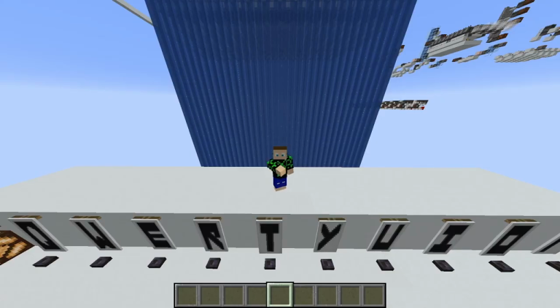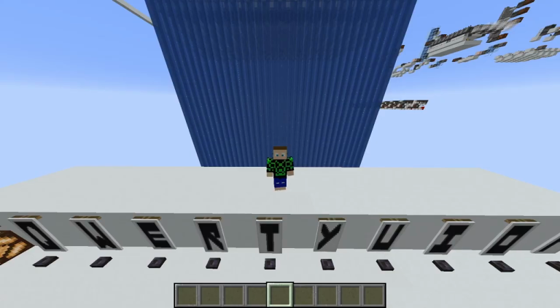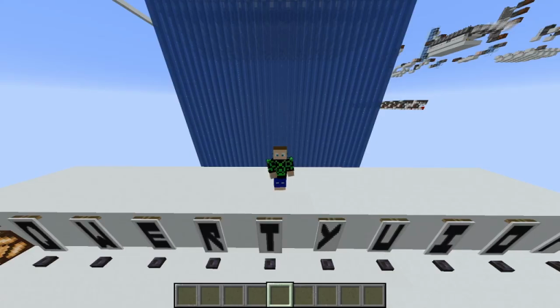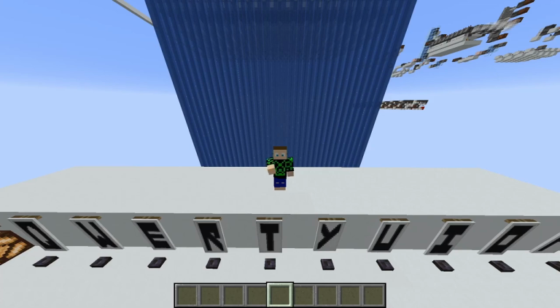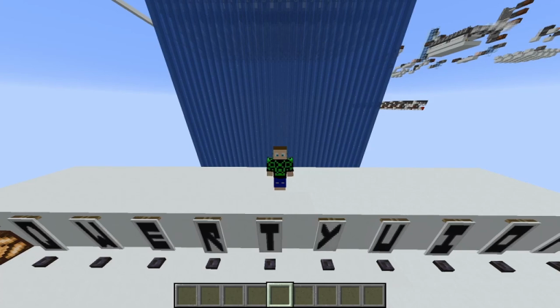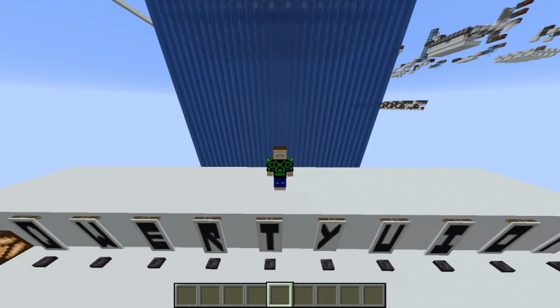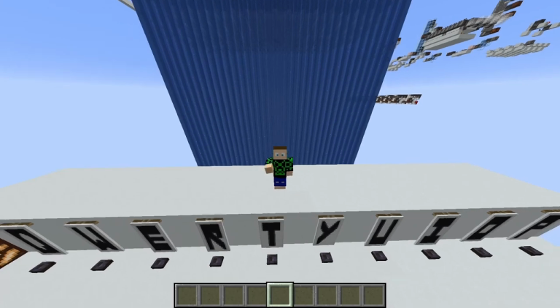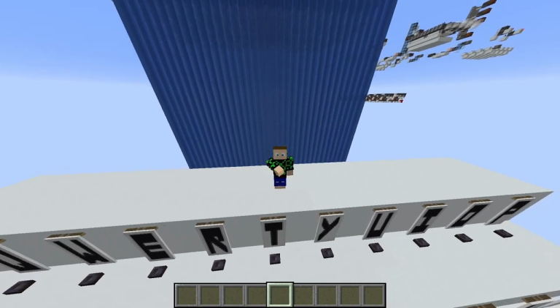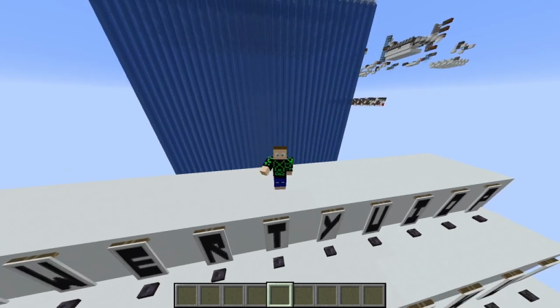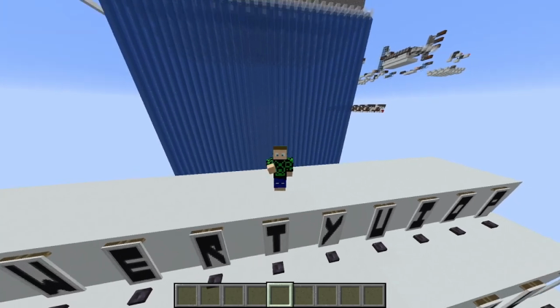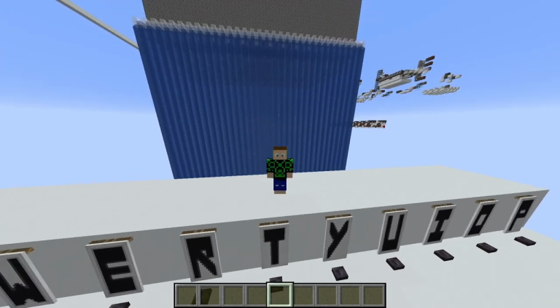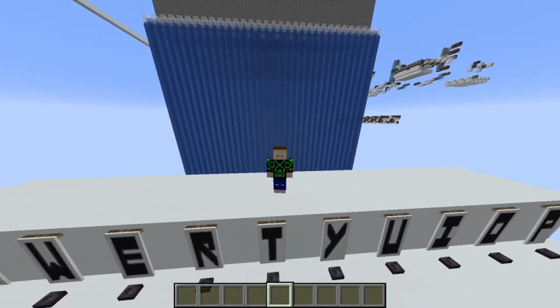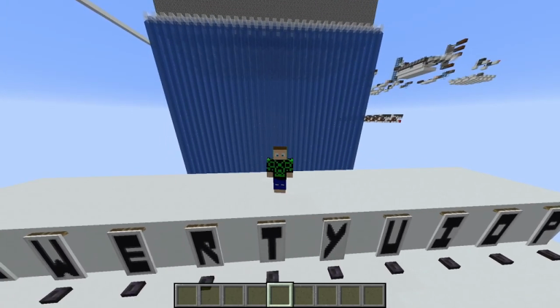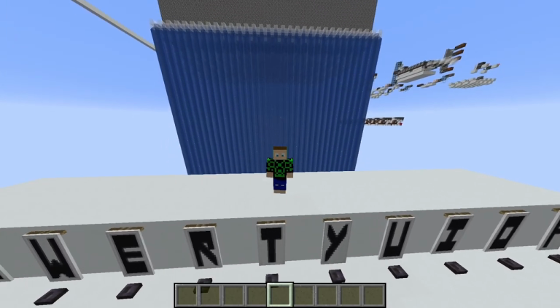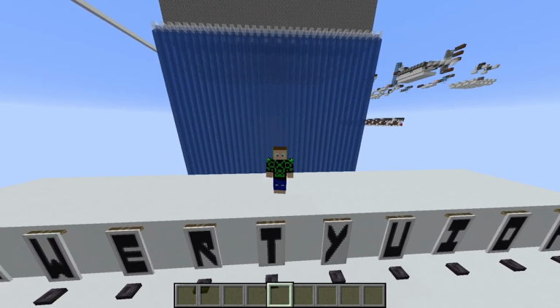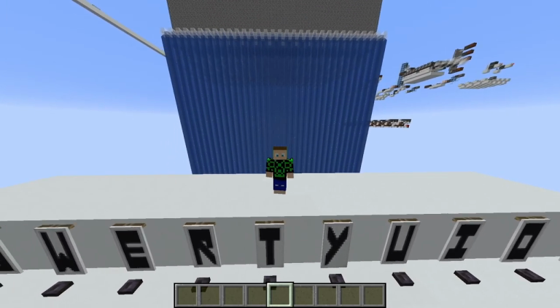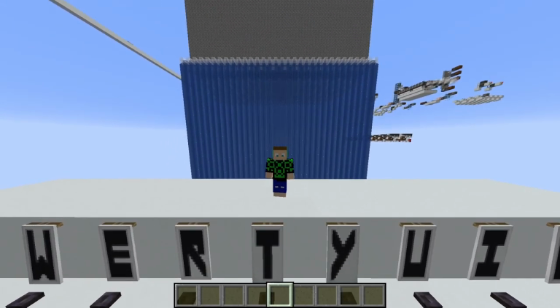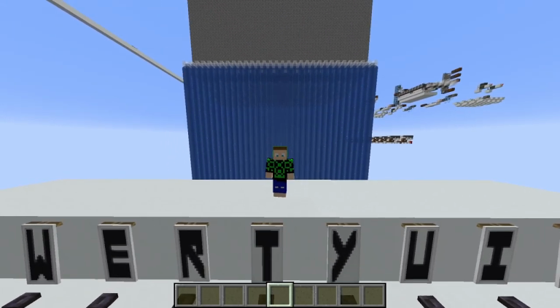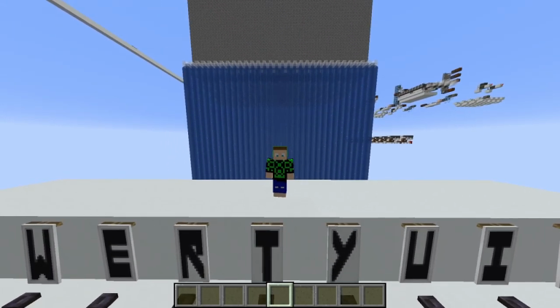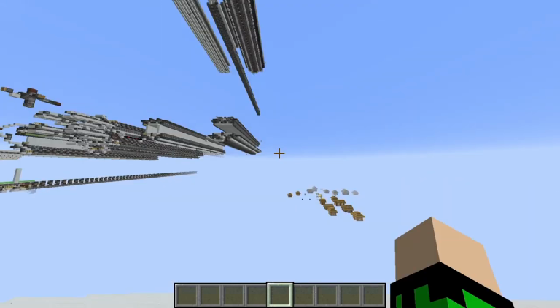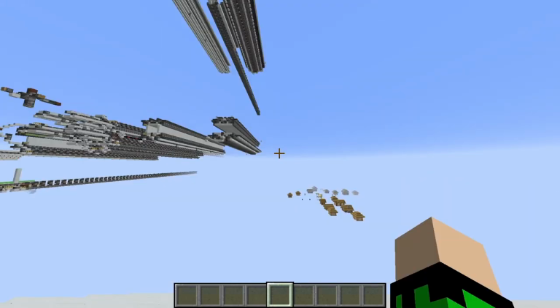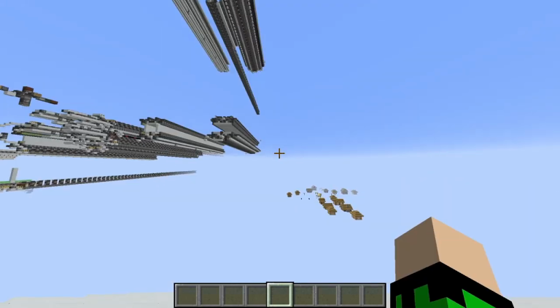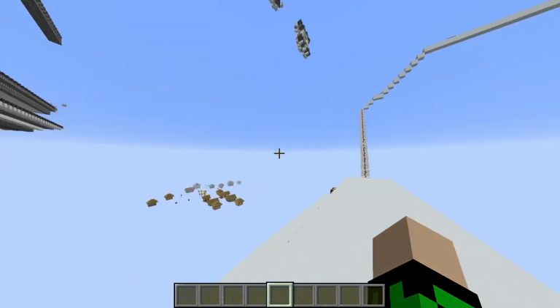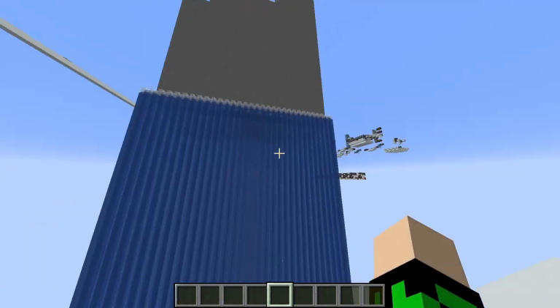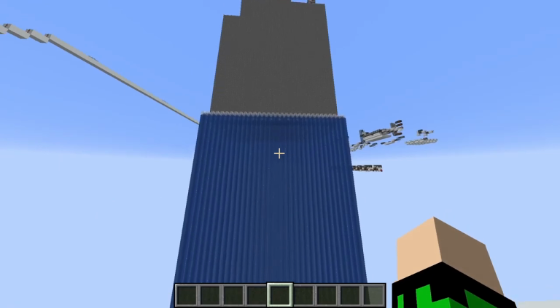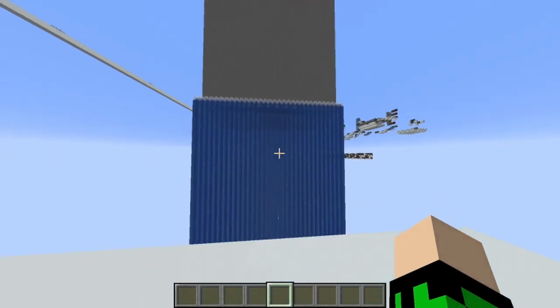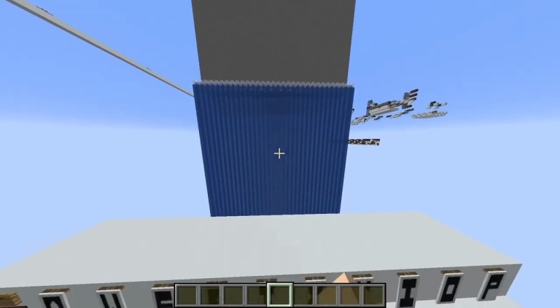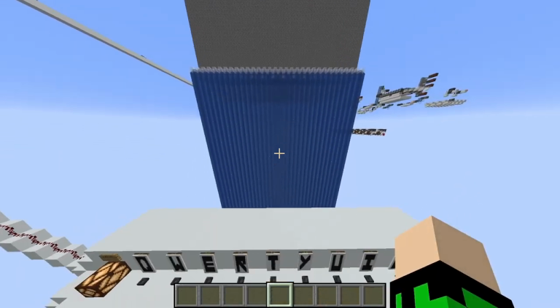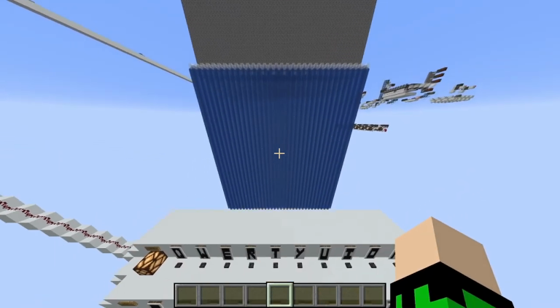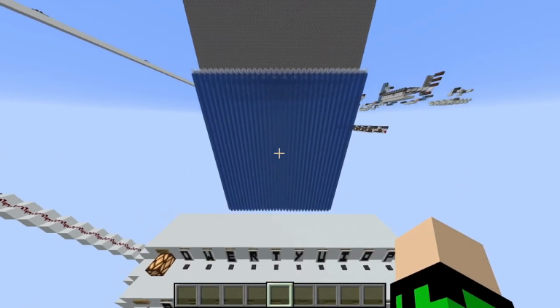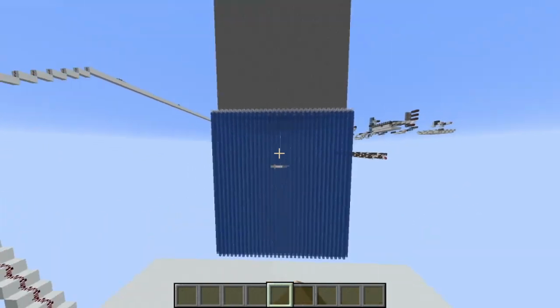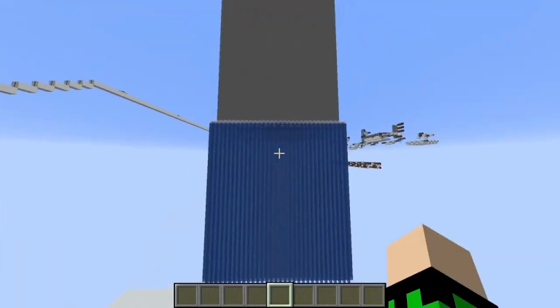Hello everyone, I'm GreenJab and I'm here to show you my next build, a waterfall based typewriter.